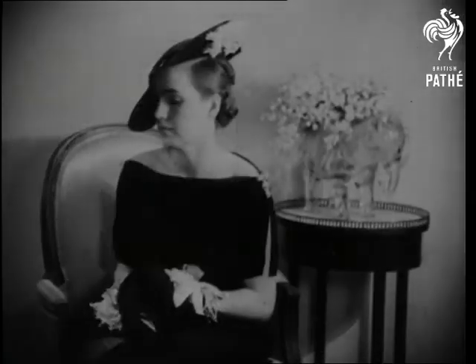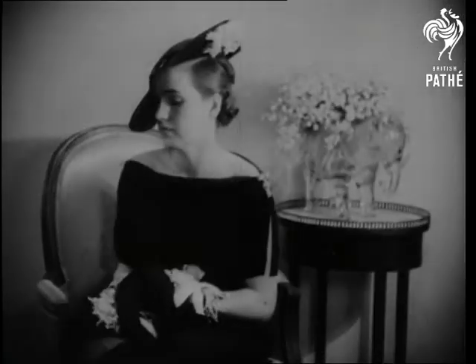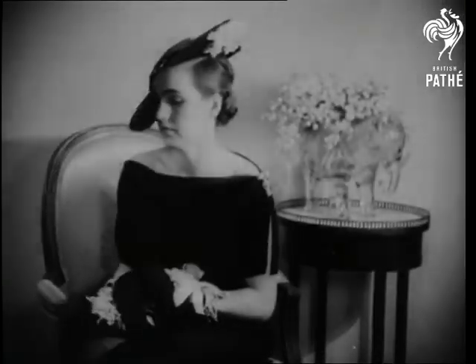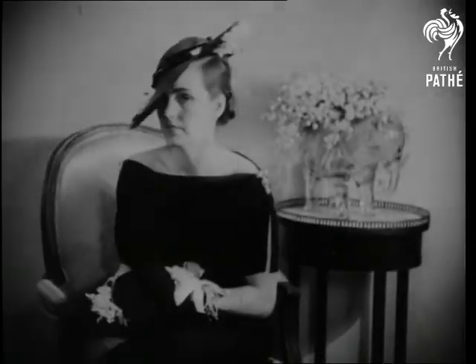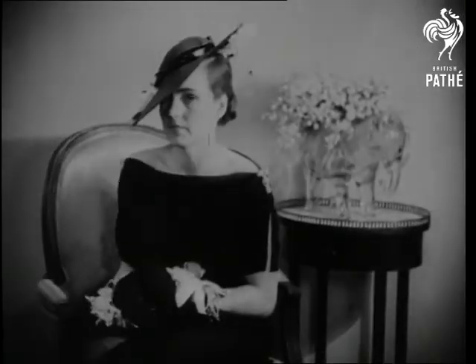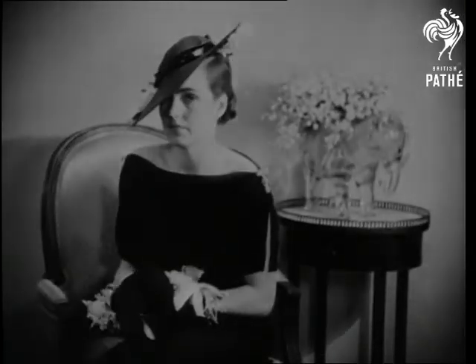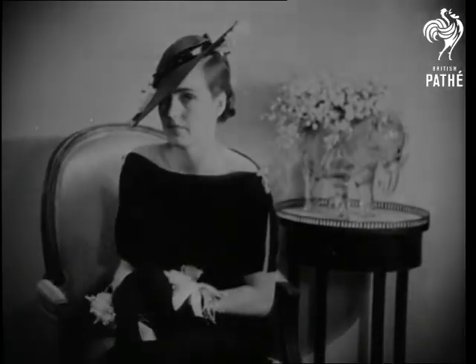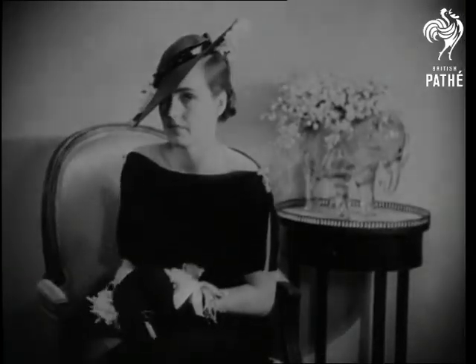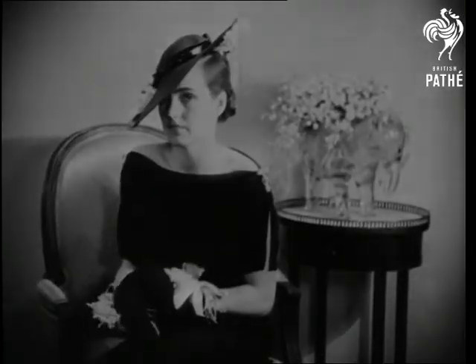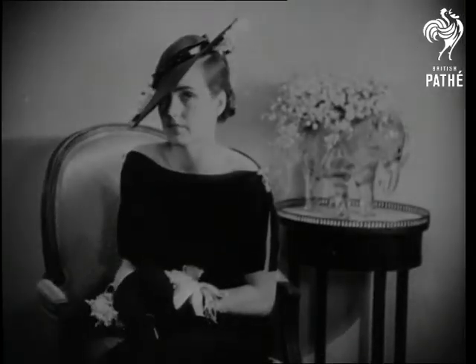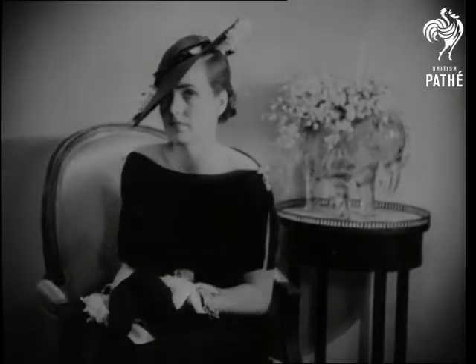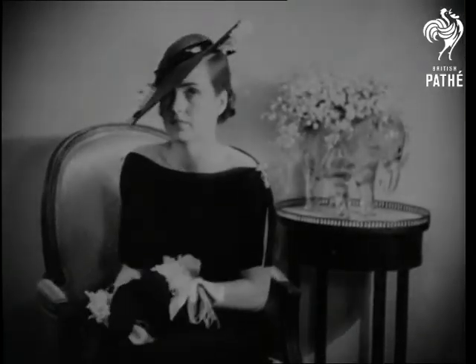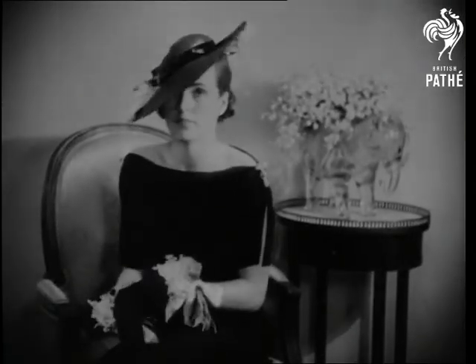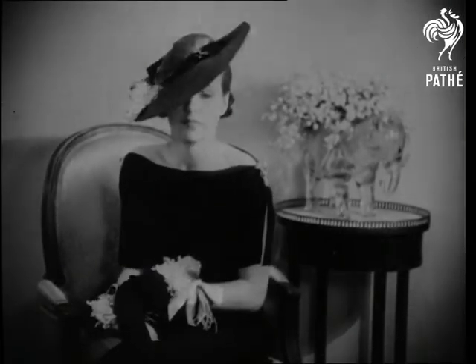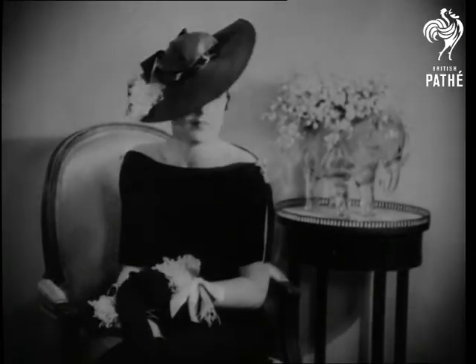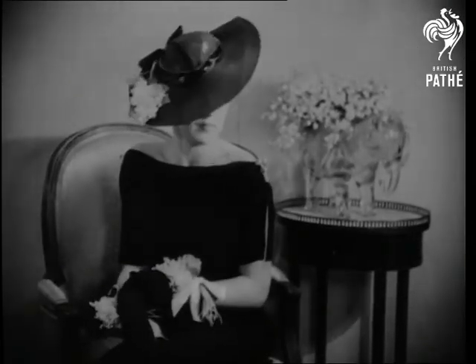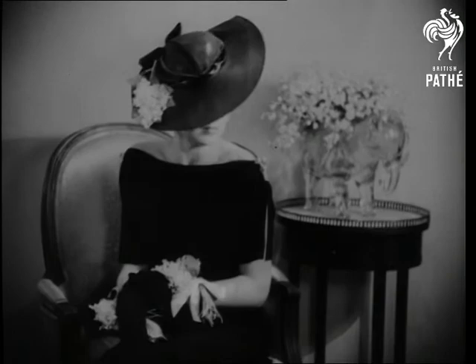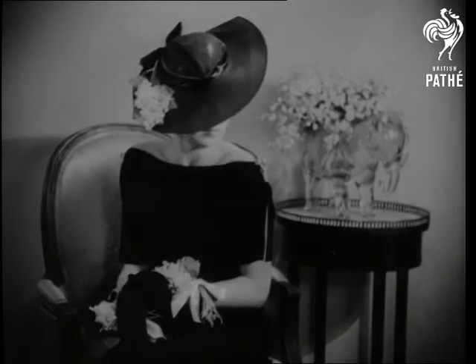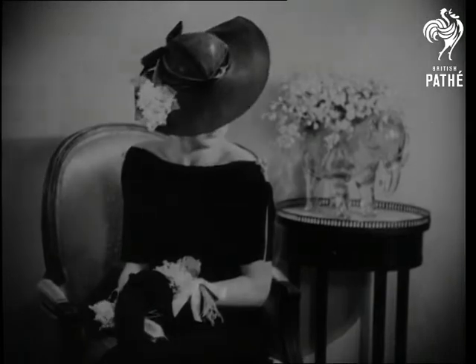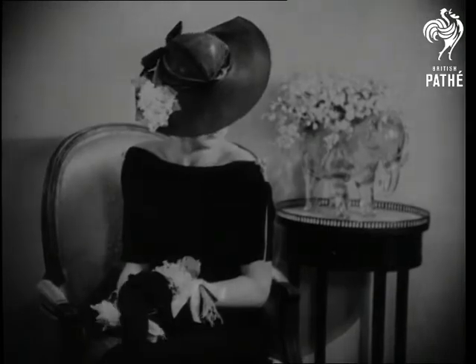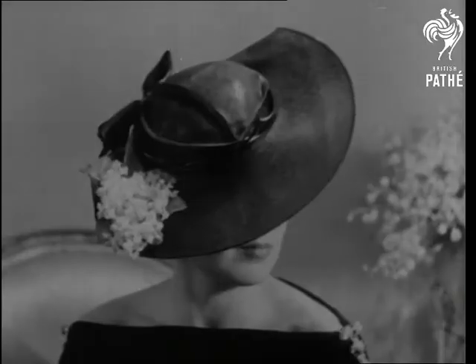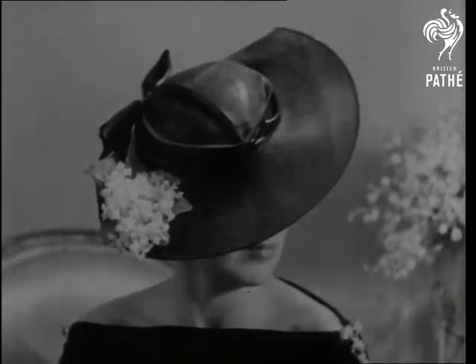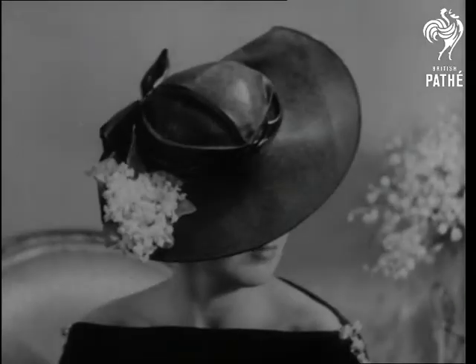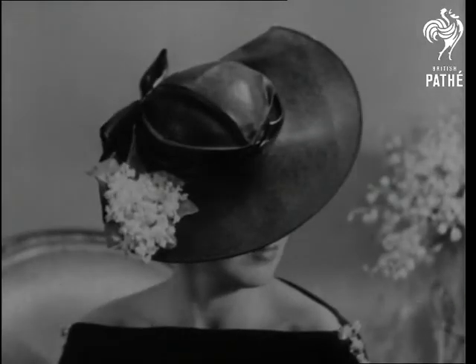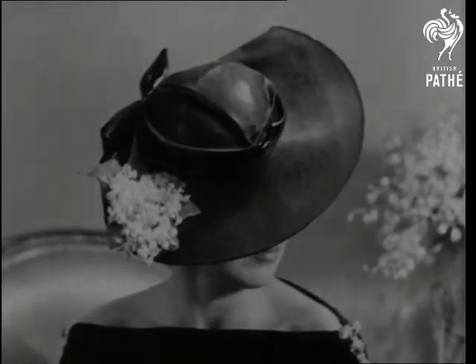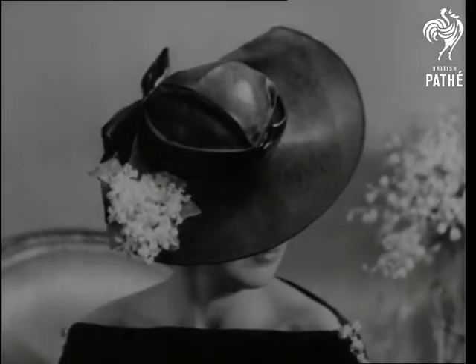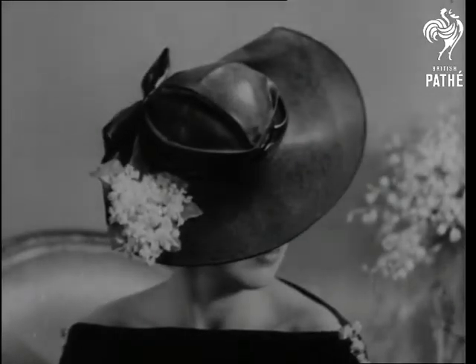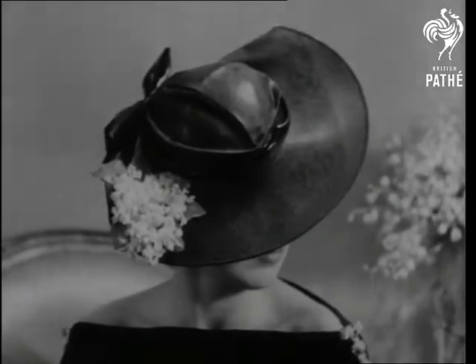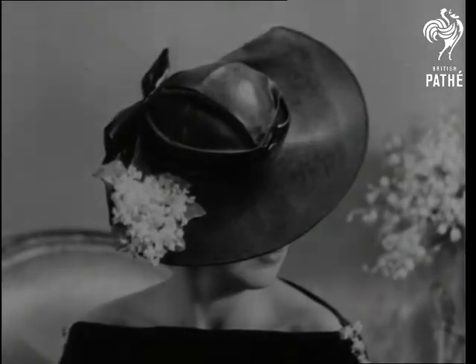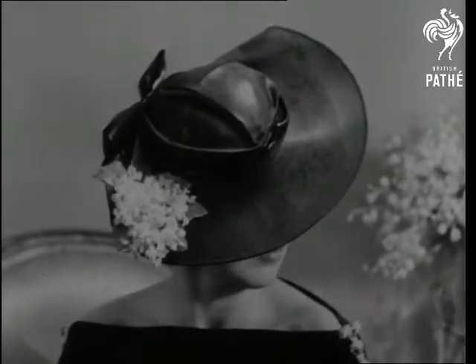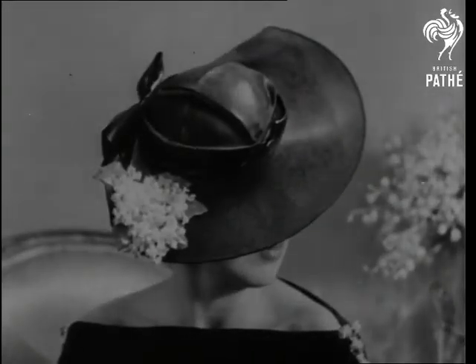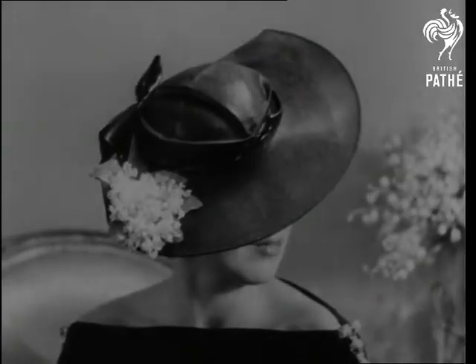And isn't this sweet — the hat we mean of course — with its lilies of the valley, not to mention the promise of spring.